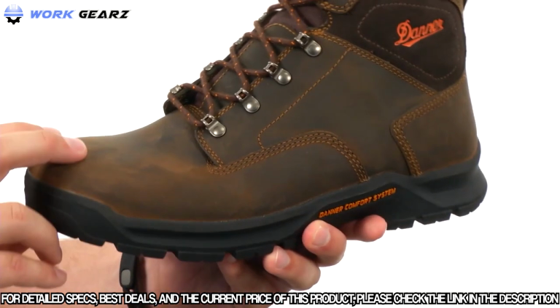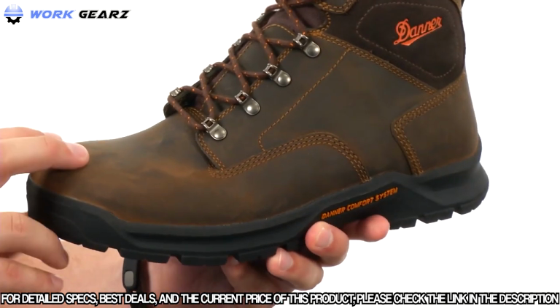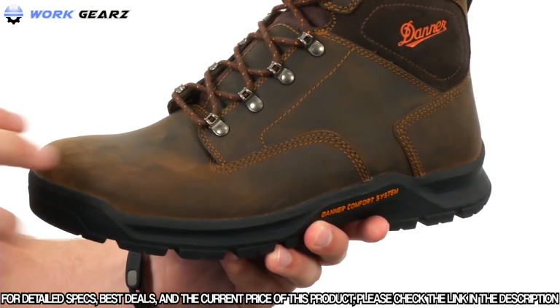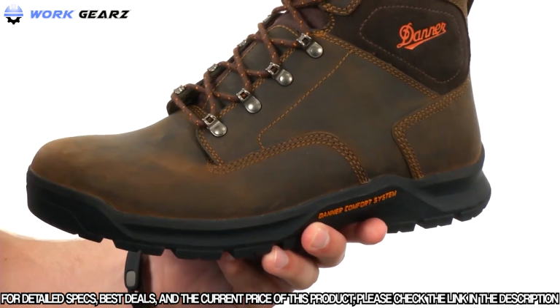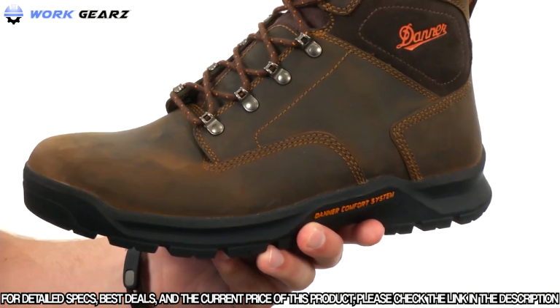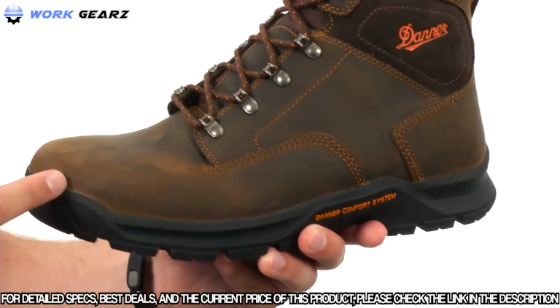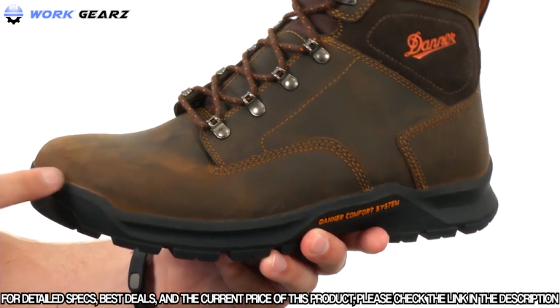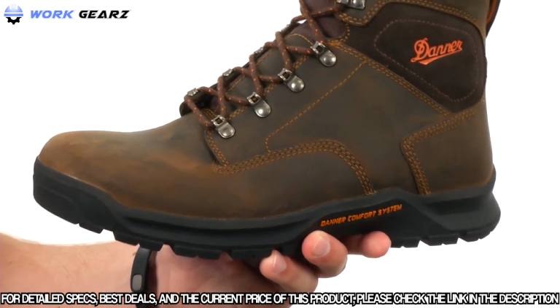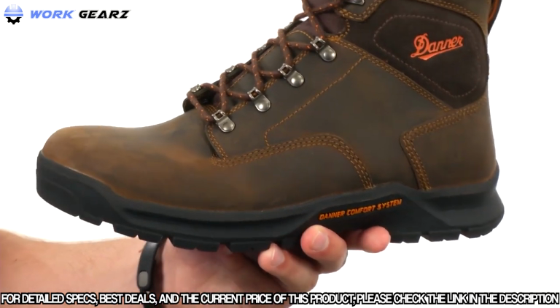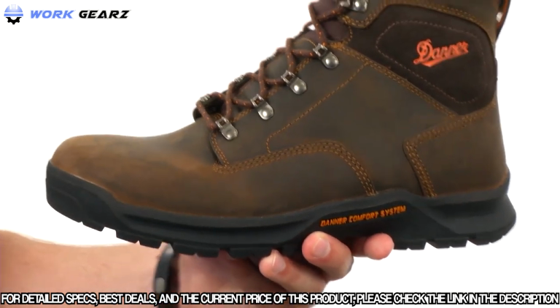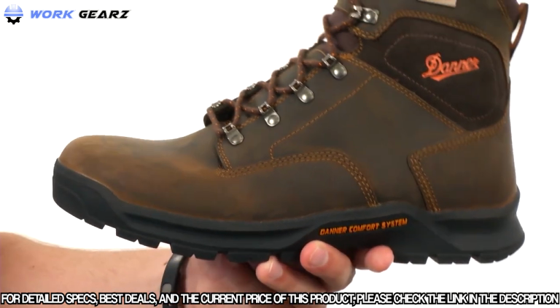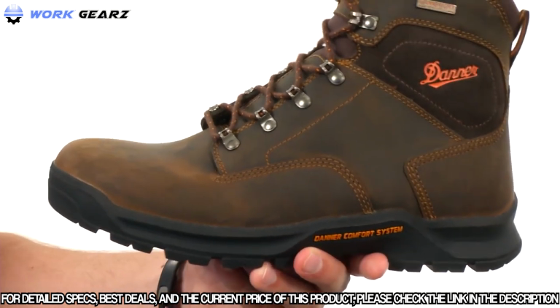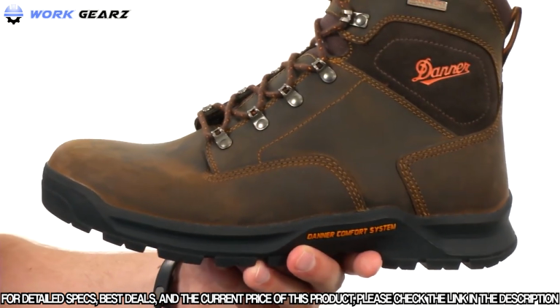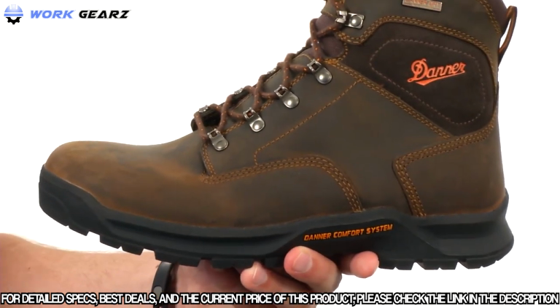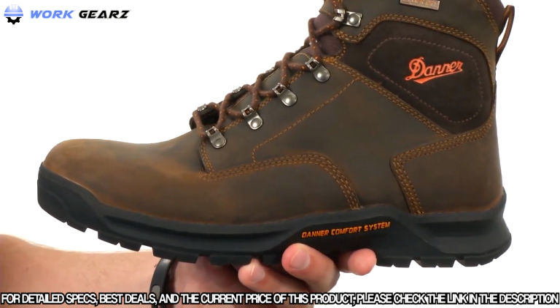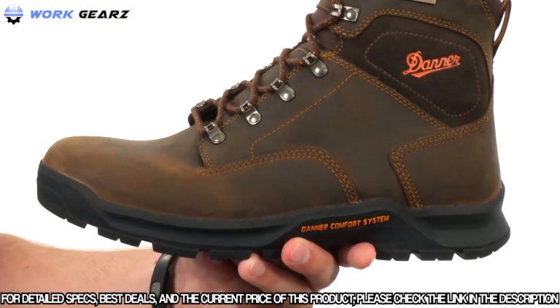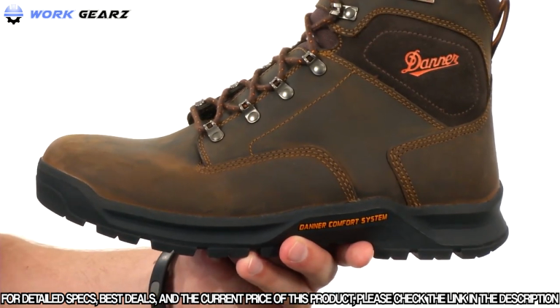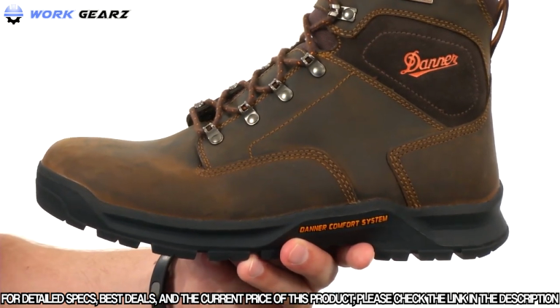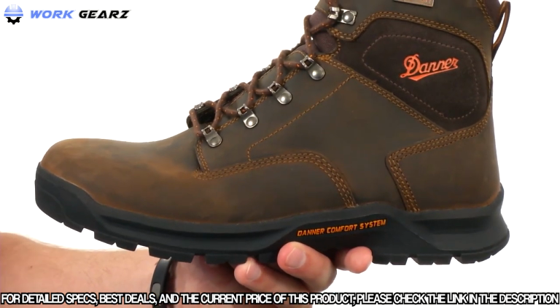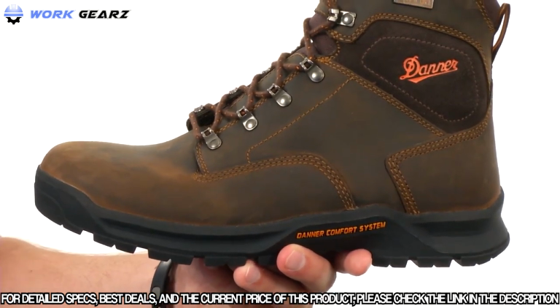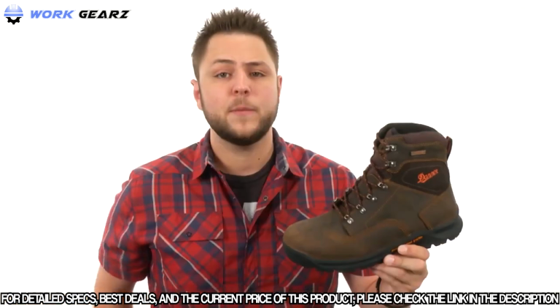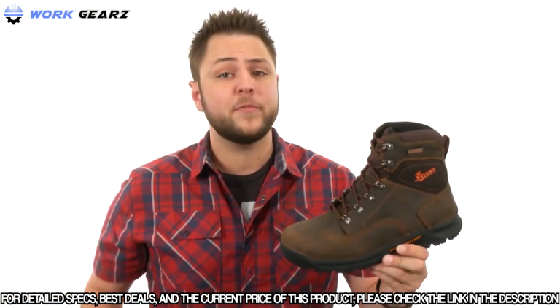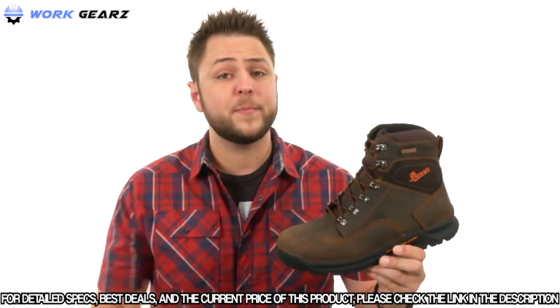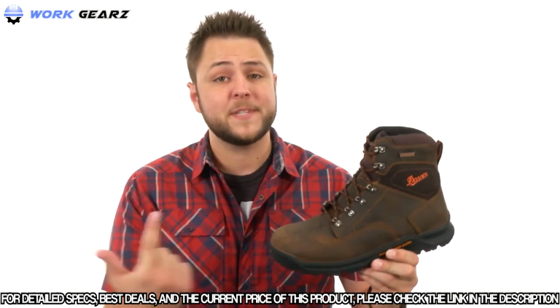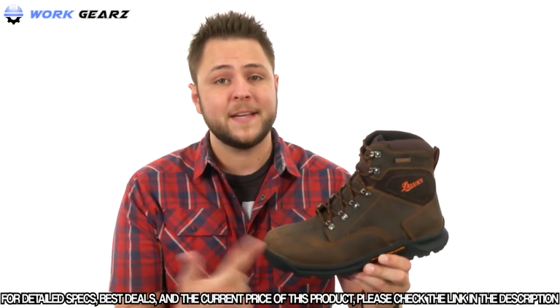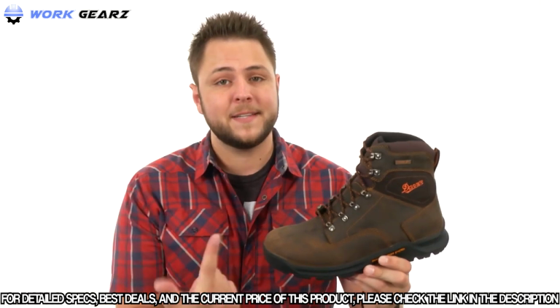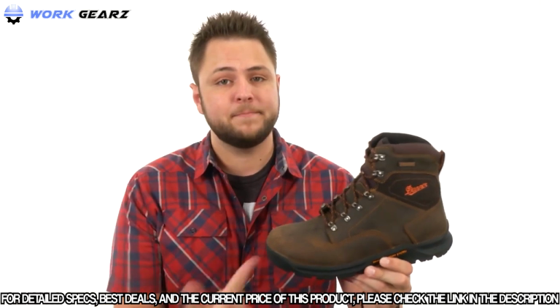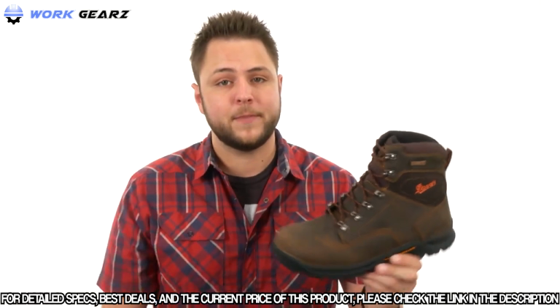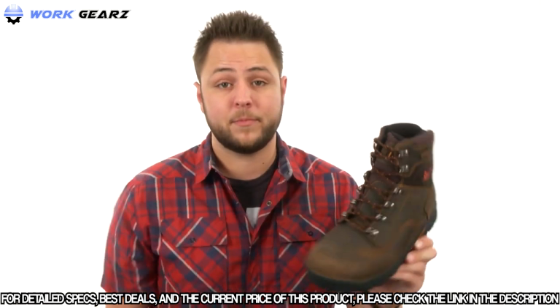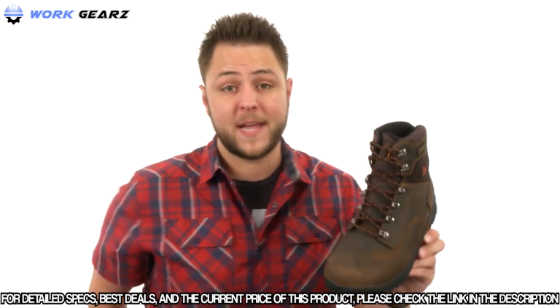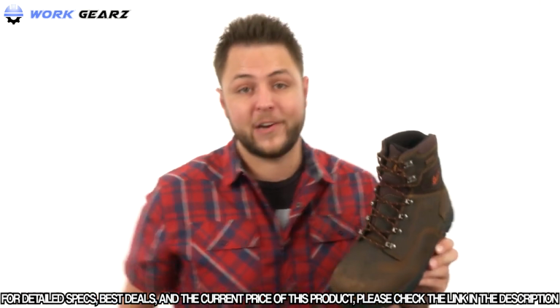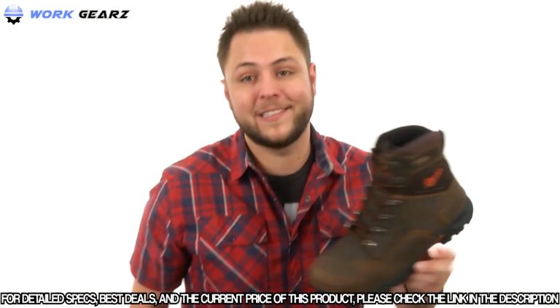These boots also meet ASTM and EH safety standards. Keep your feet protected — they're from Danner.